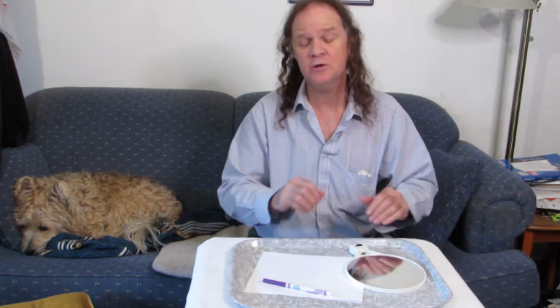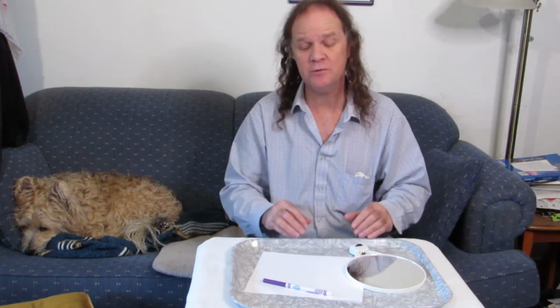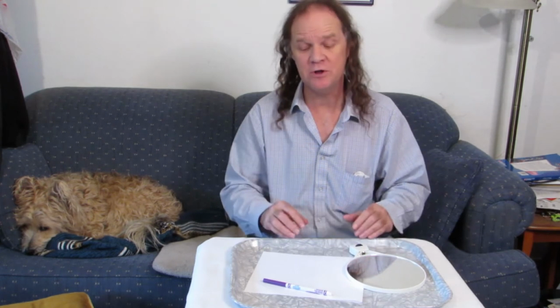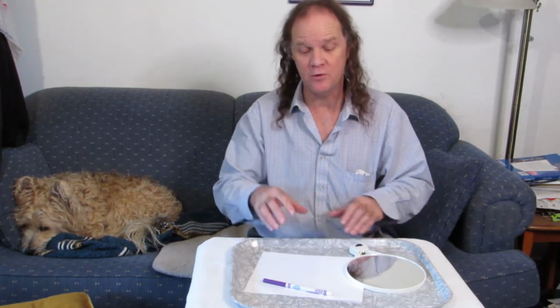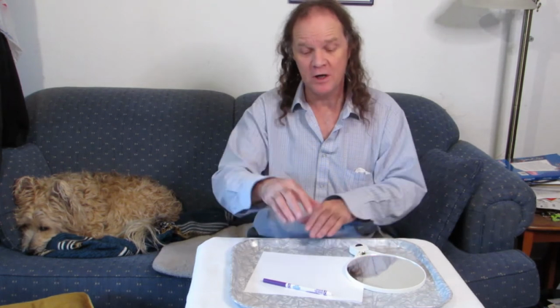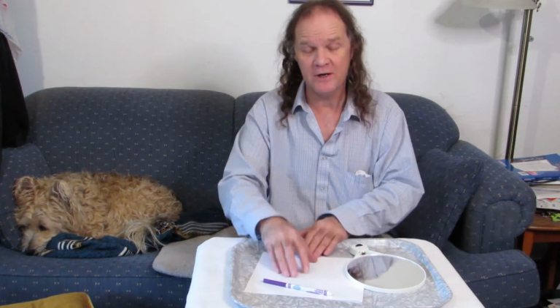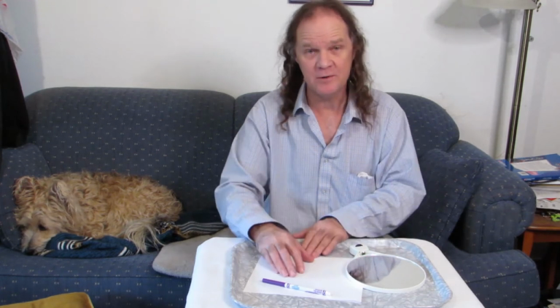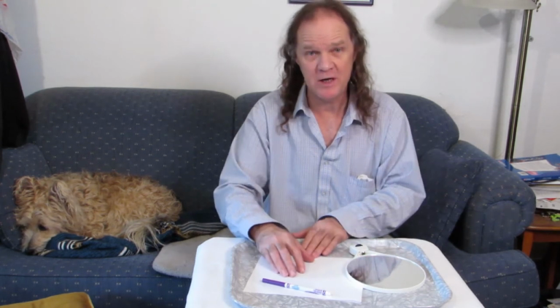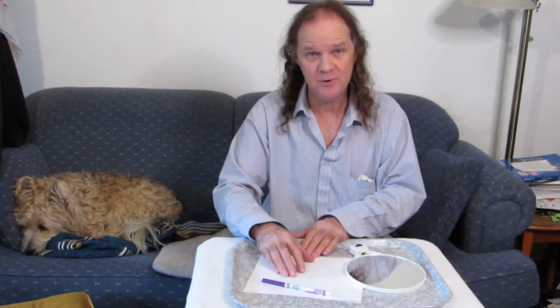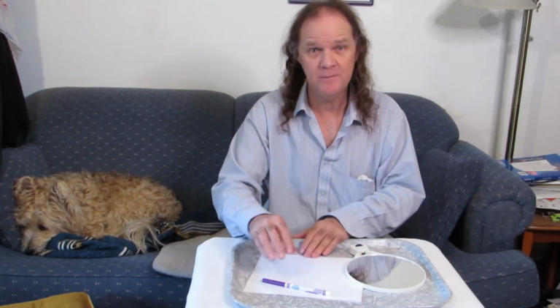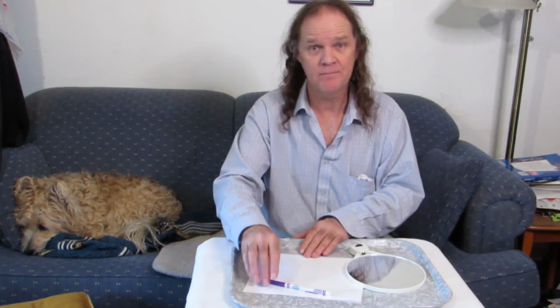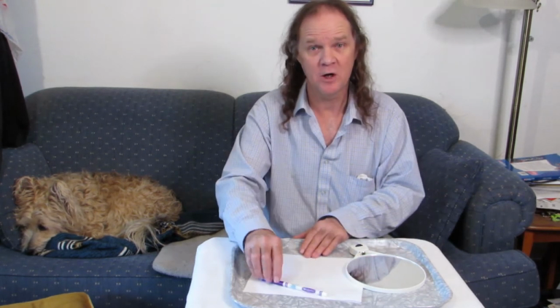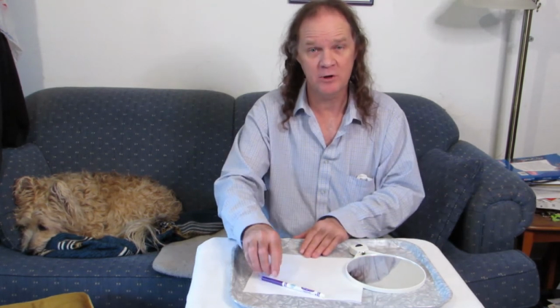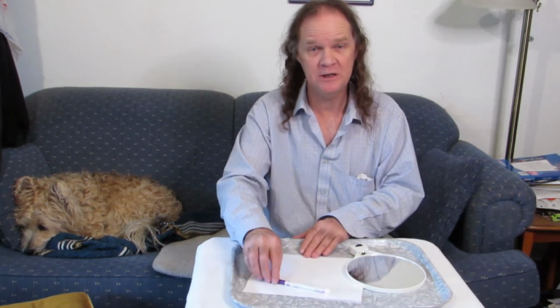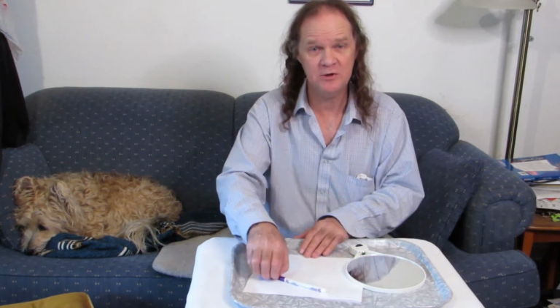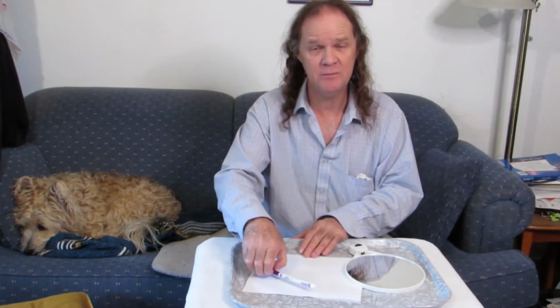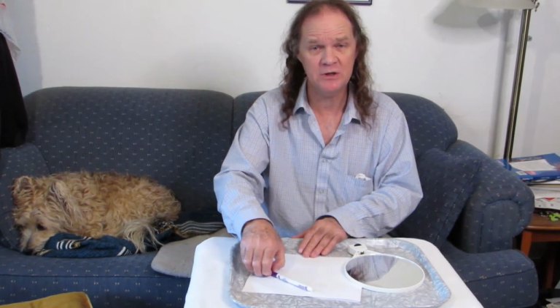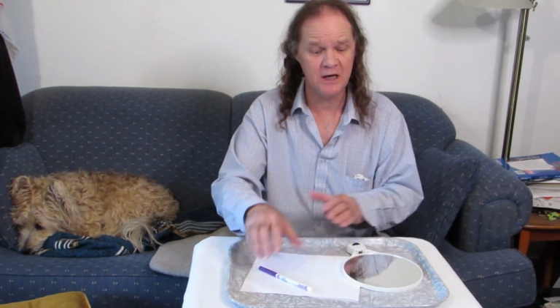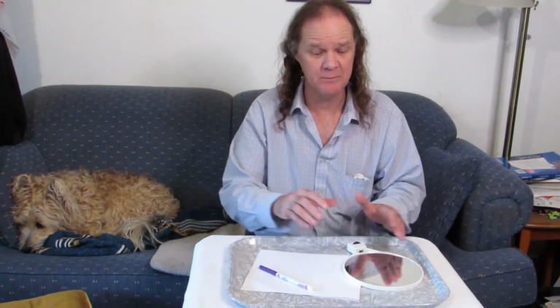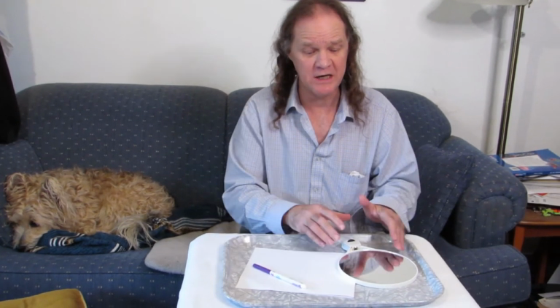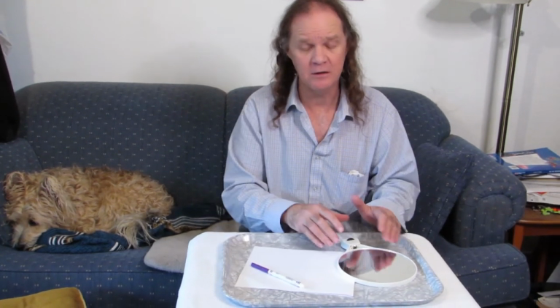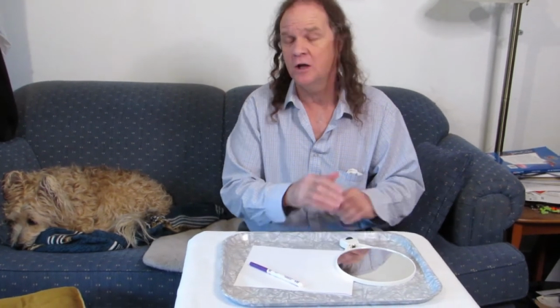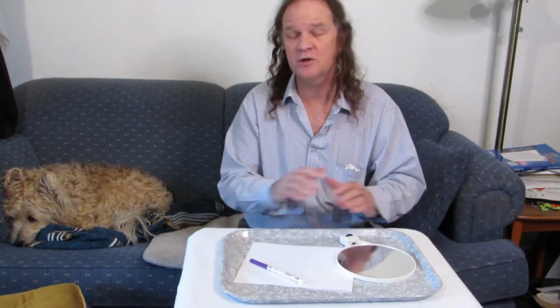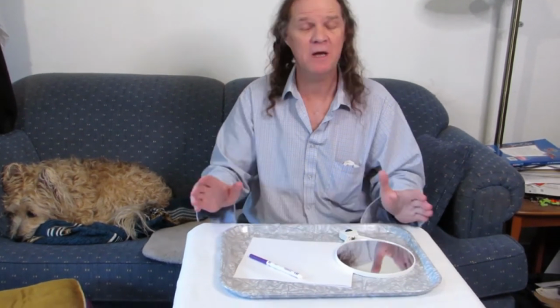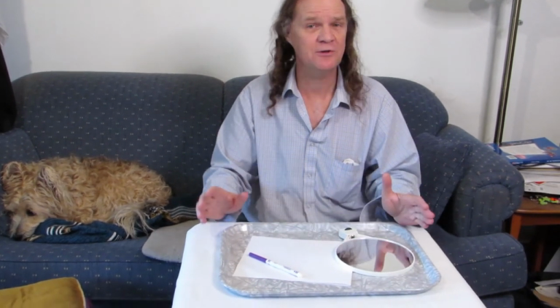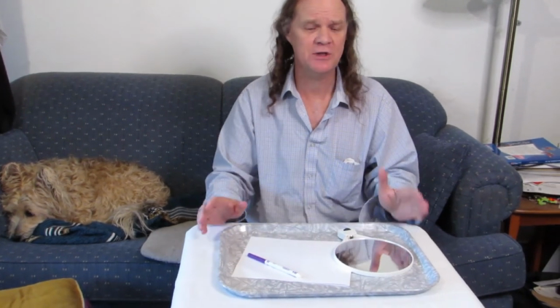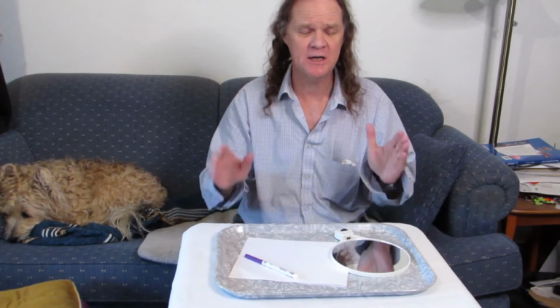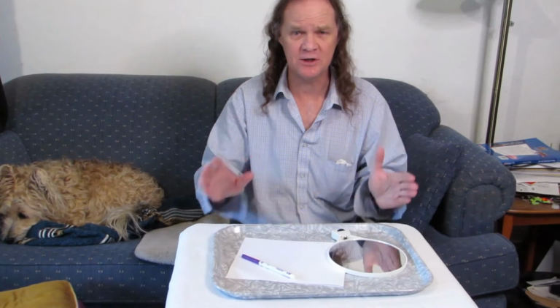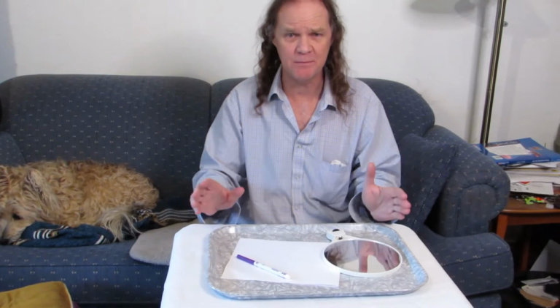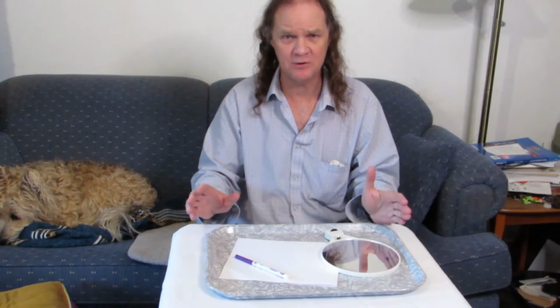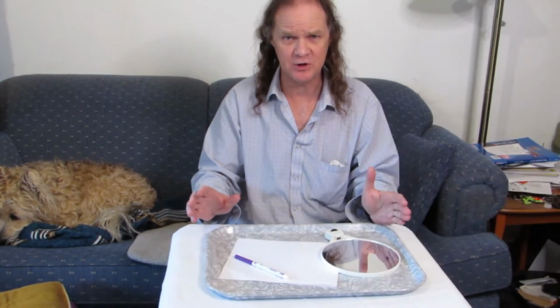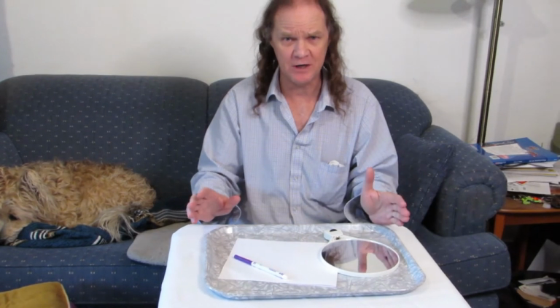Here's what you do: find some paper, a writing instrument, and a mirror. It doesn't matter the size, it doesn't matter the shape.